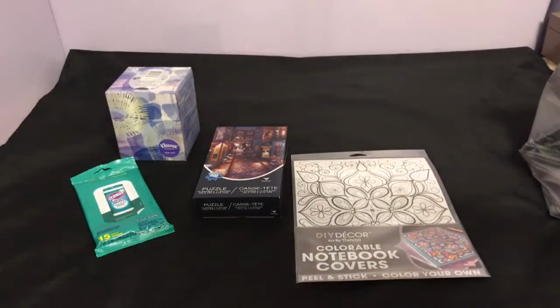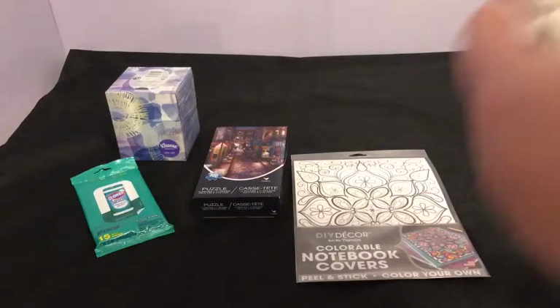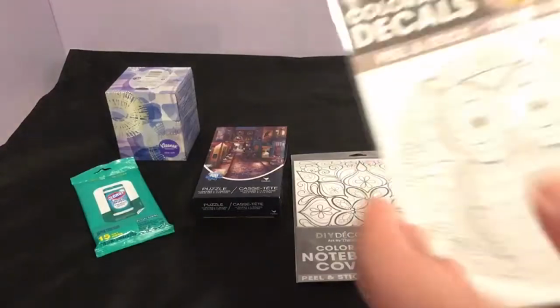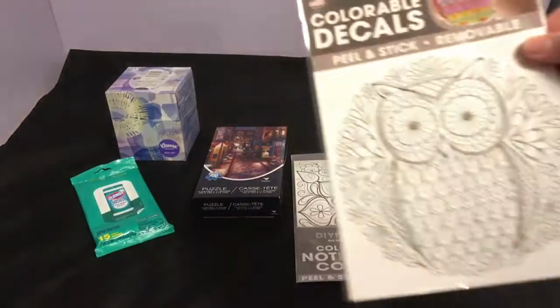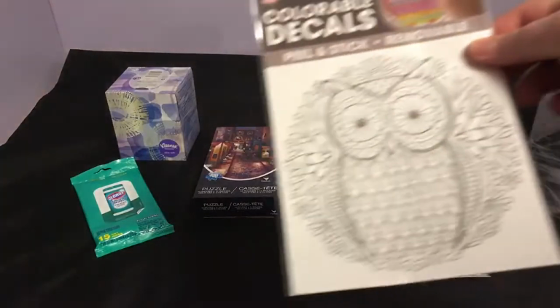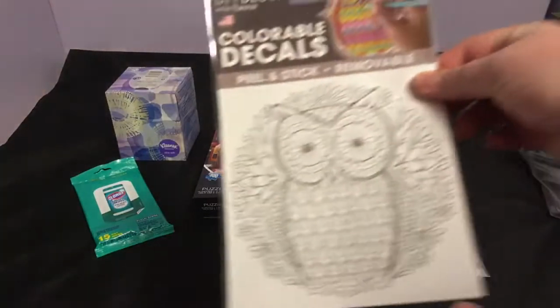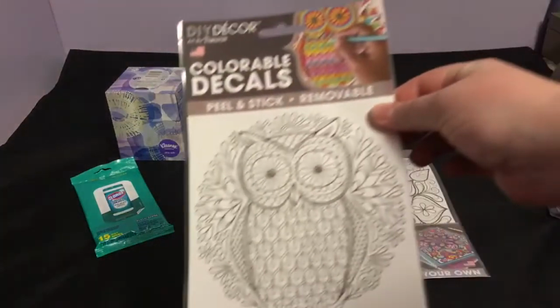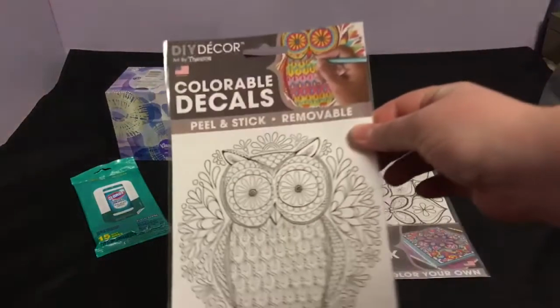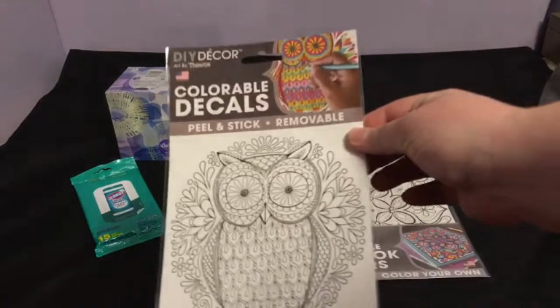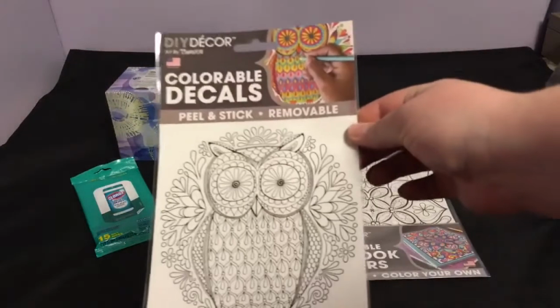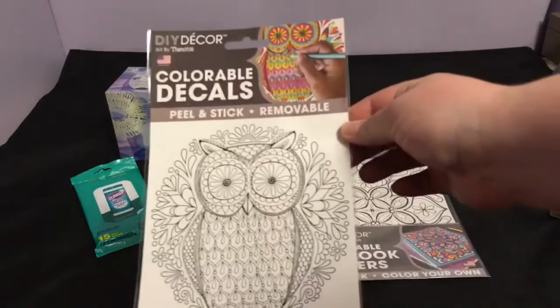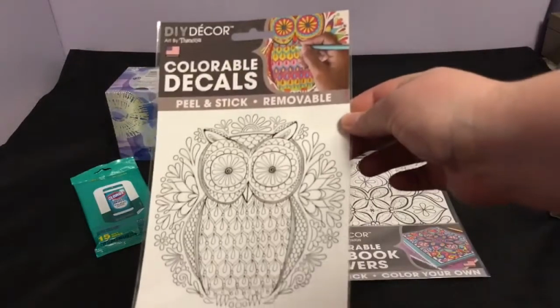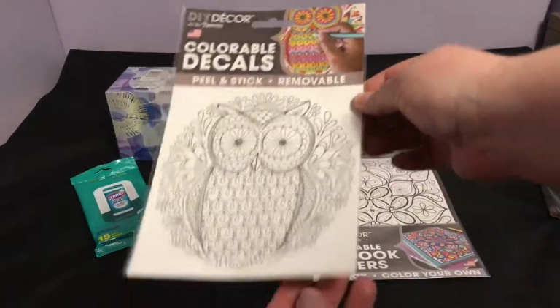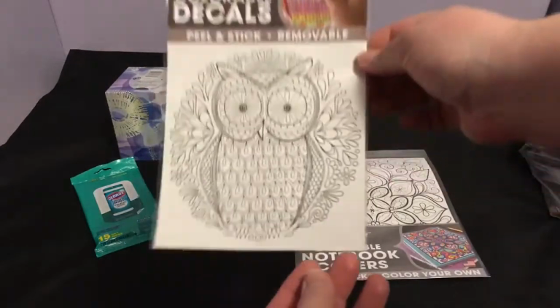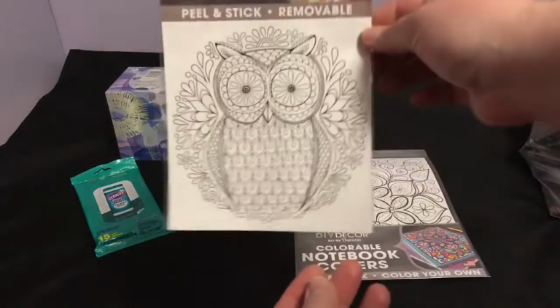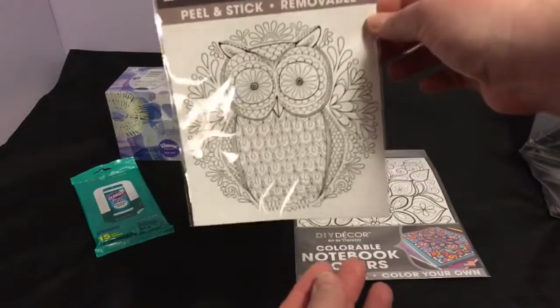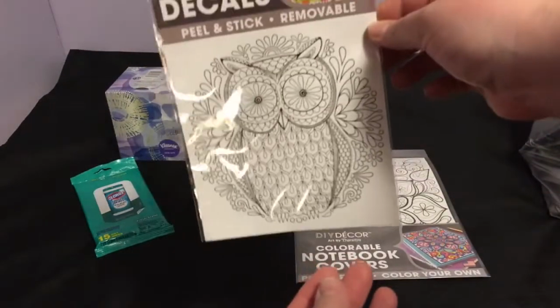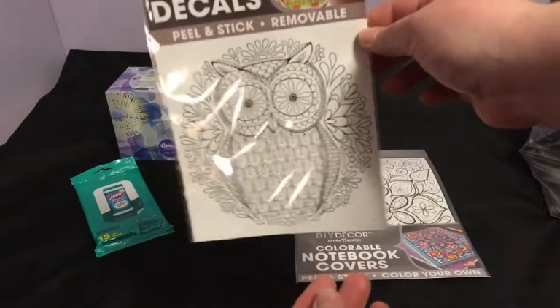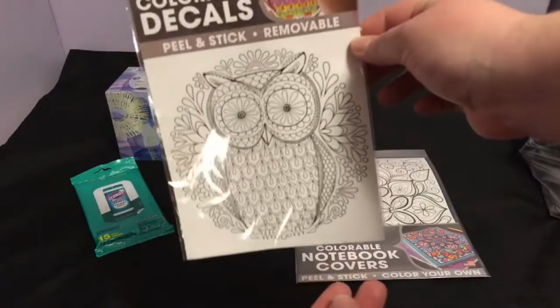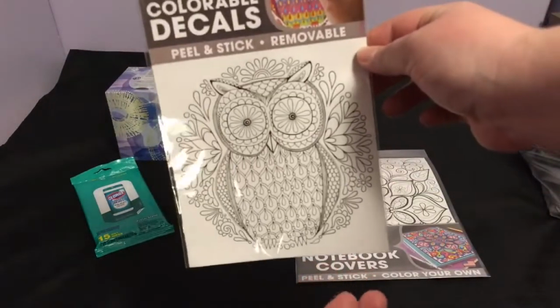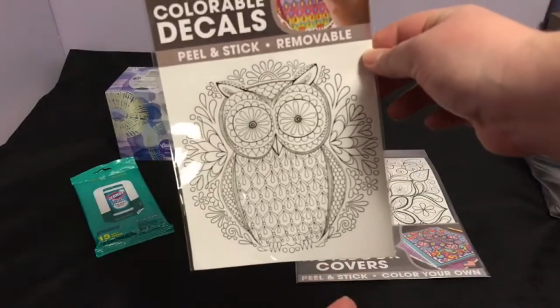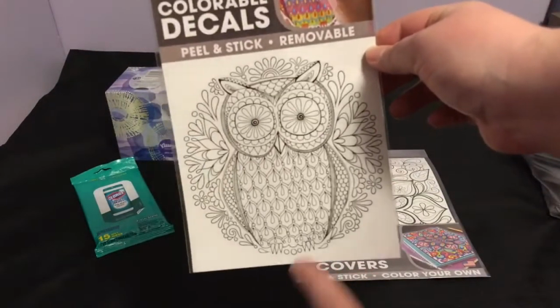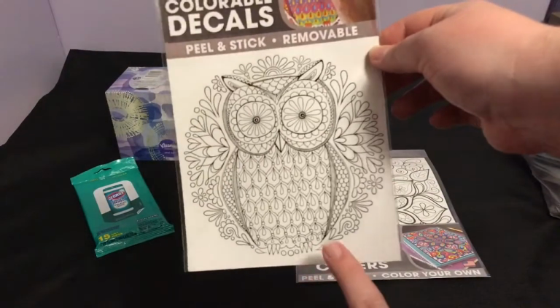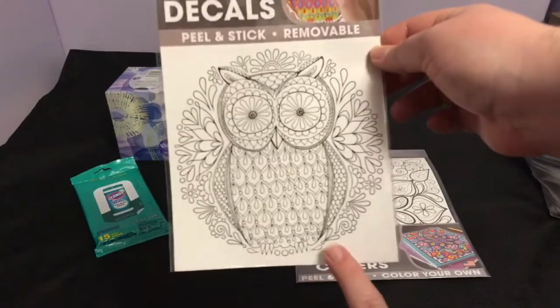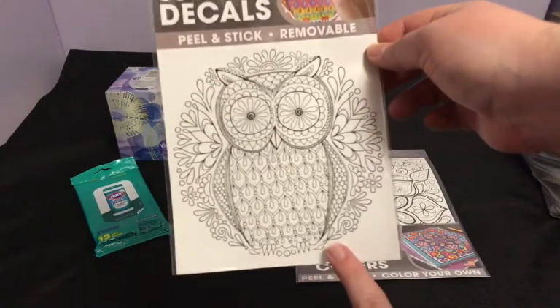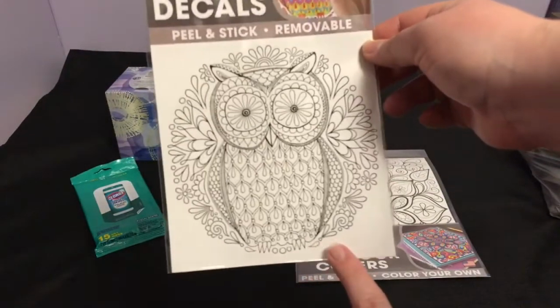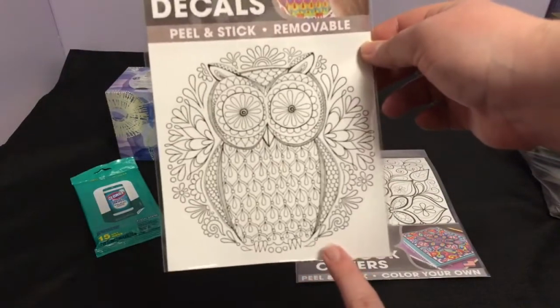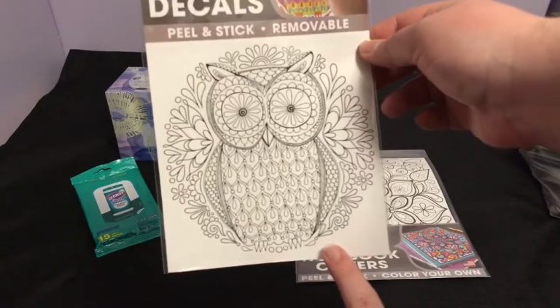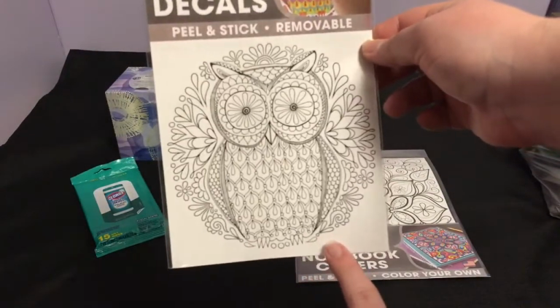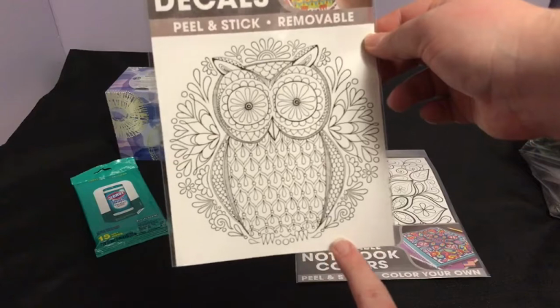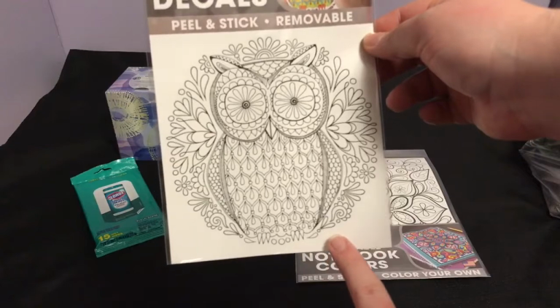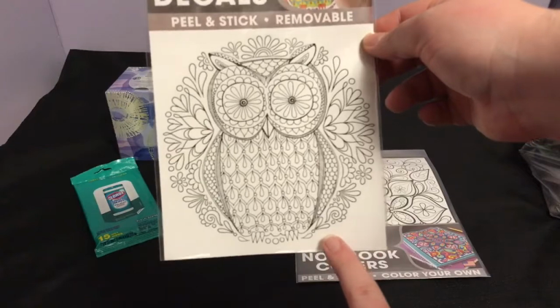They had more of these DIY Decors — they had a smaller decal and I got the owl. Isn't that super cute?